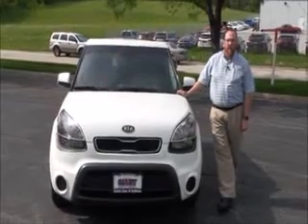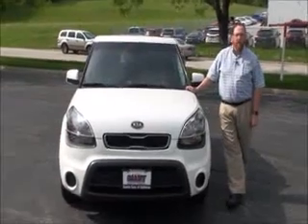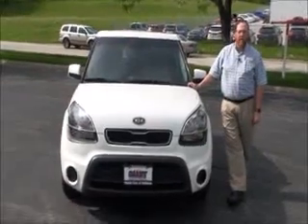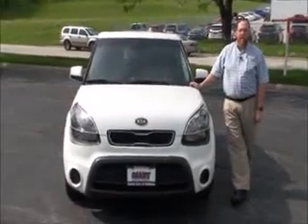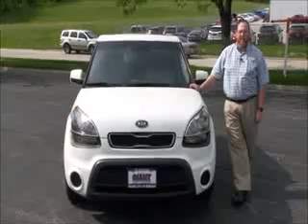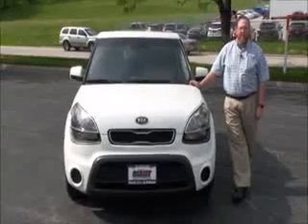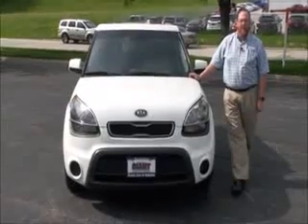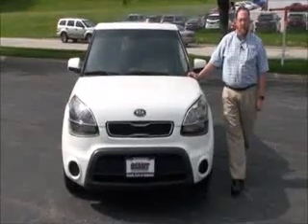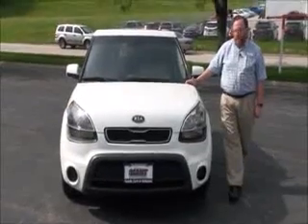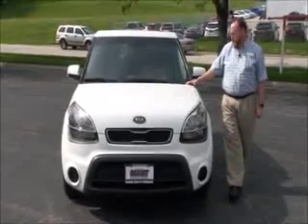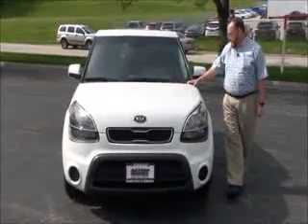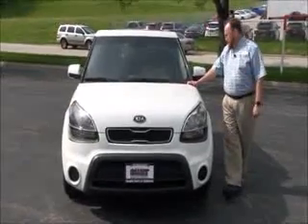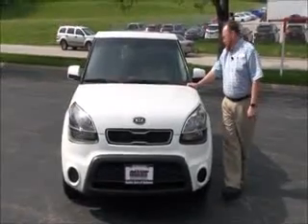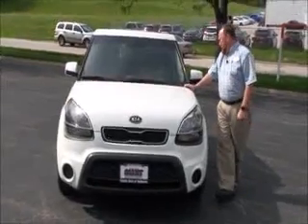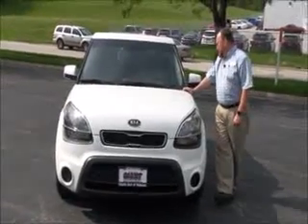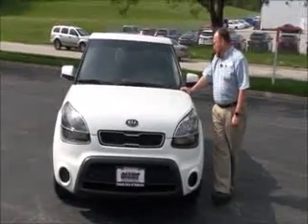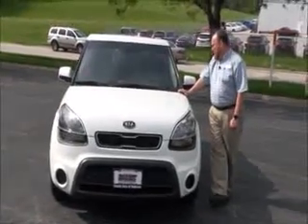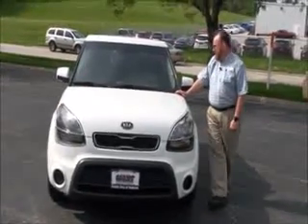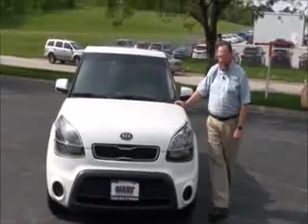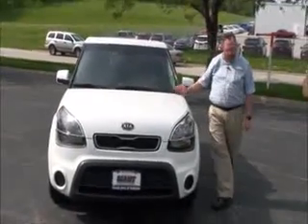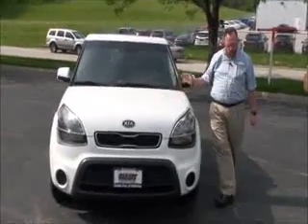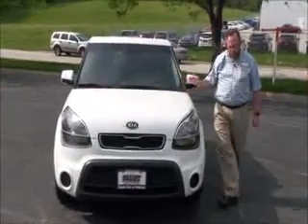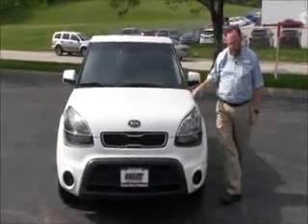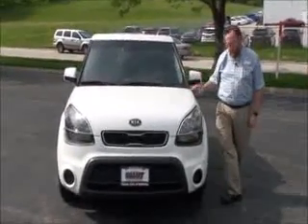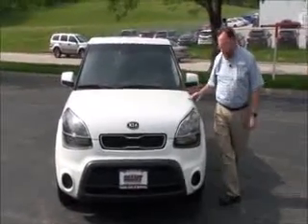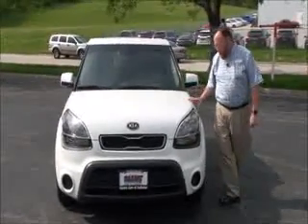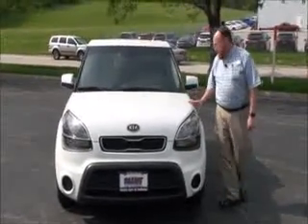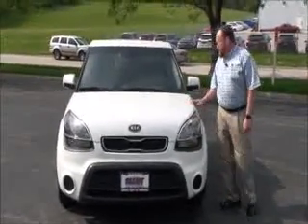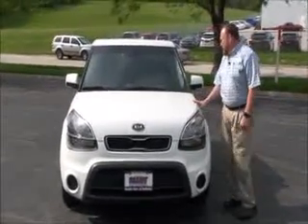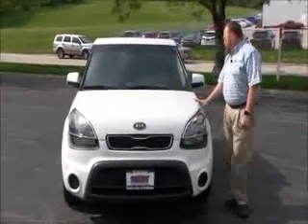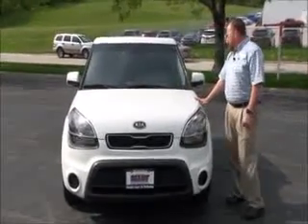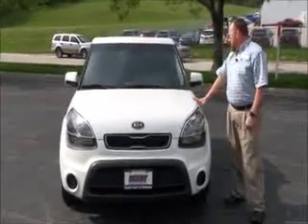Brian Kelly here for the Honda Giant, here to show you this 2012 Kia Soul base model. Just came in on trade.